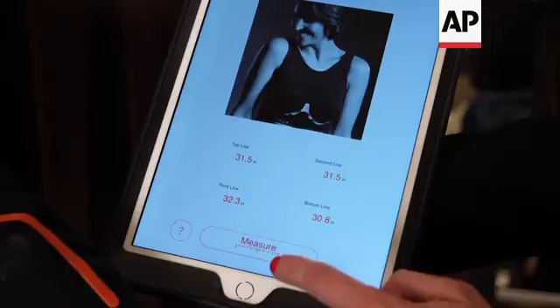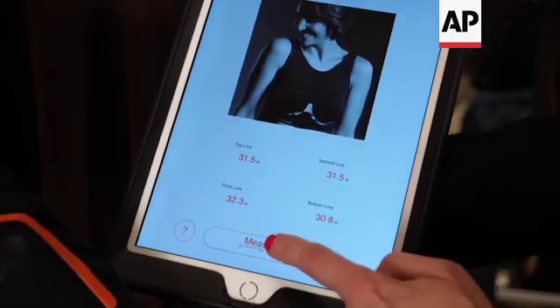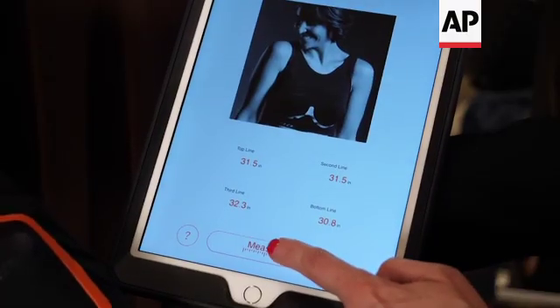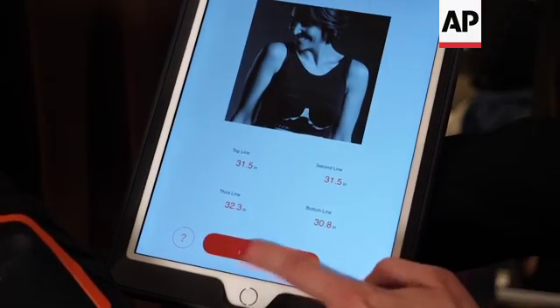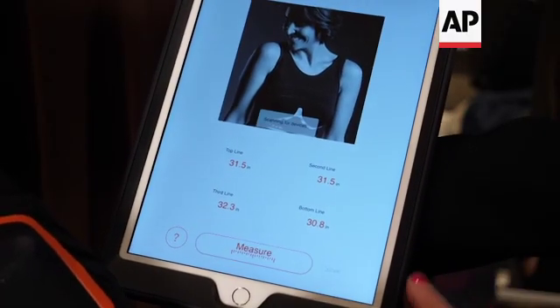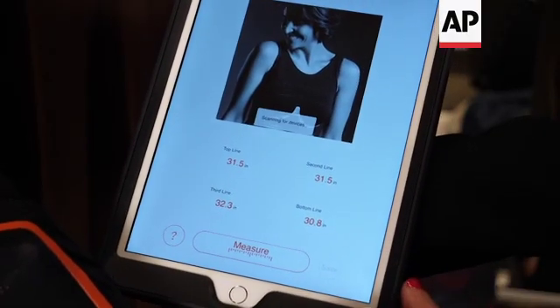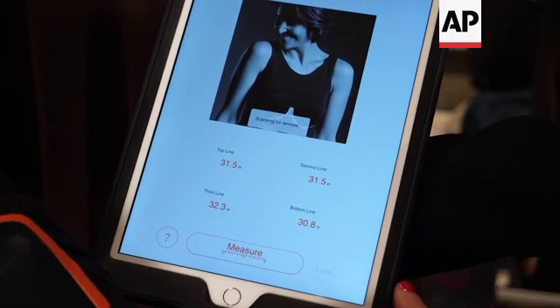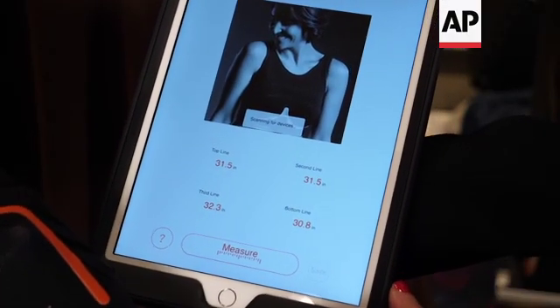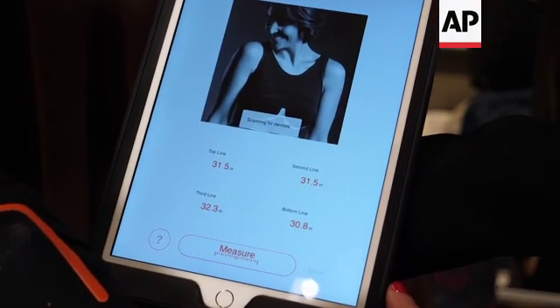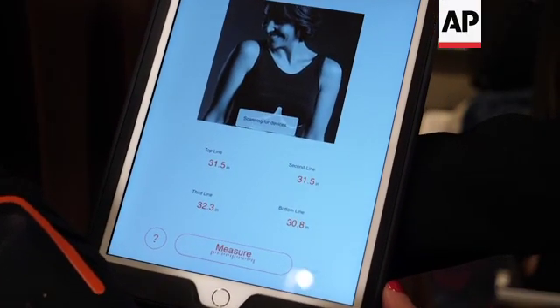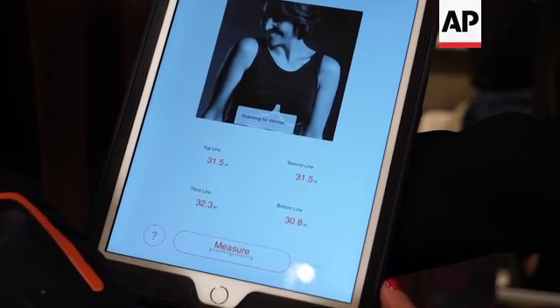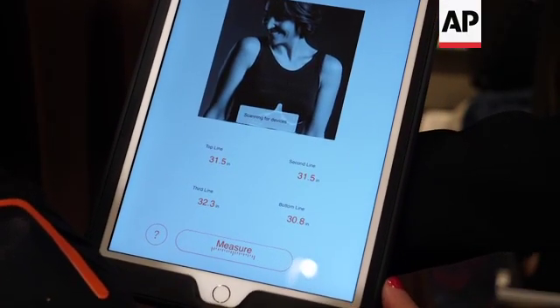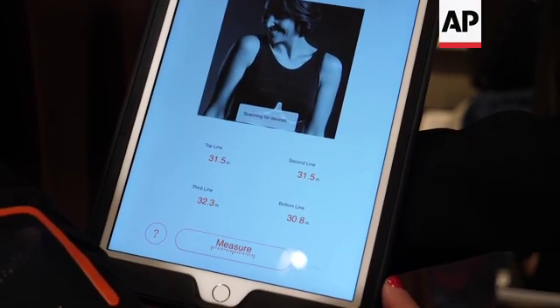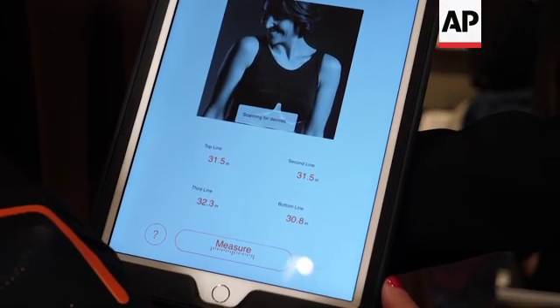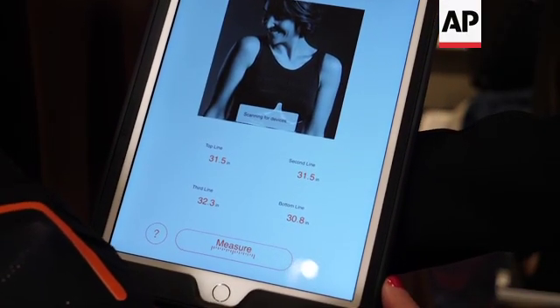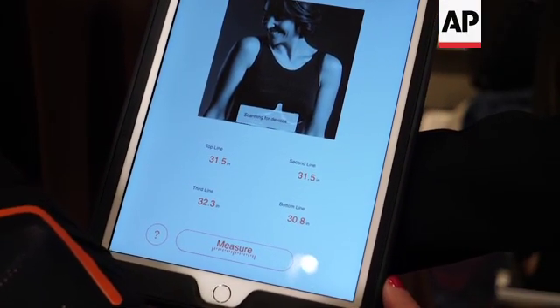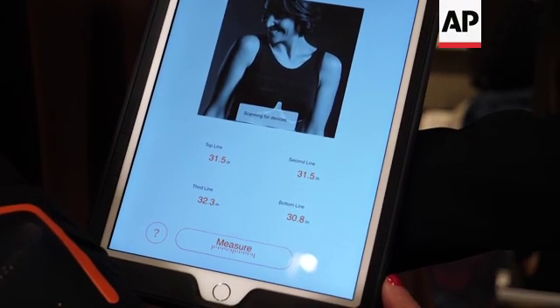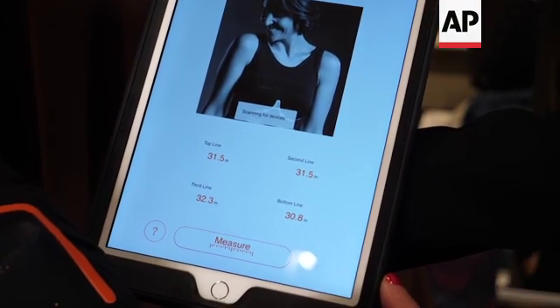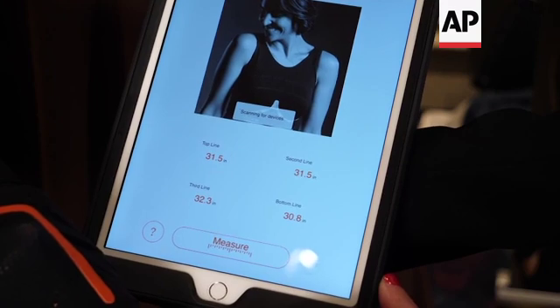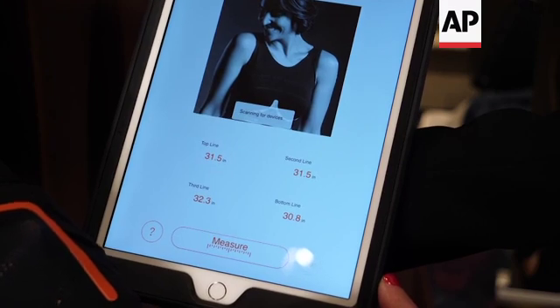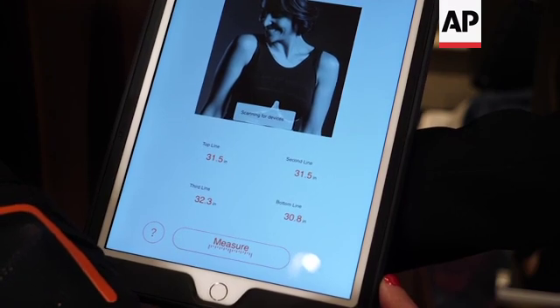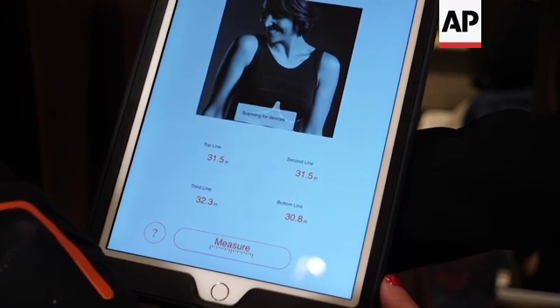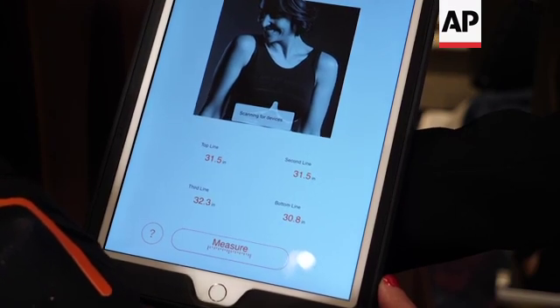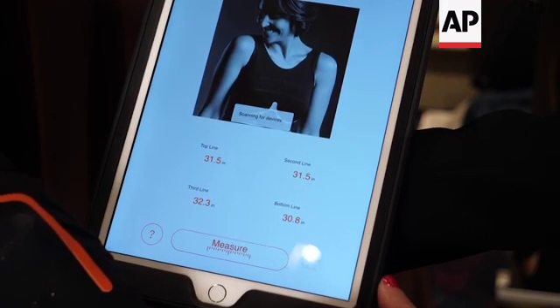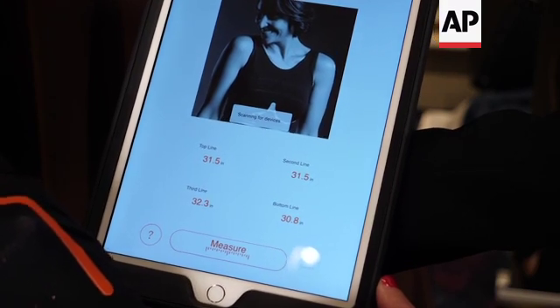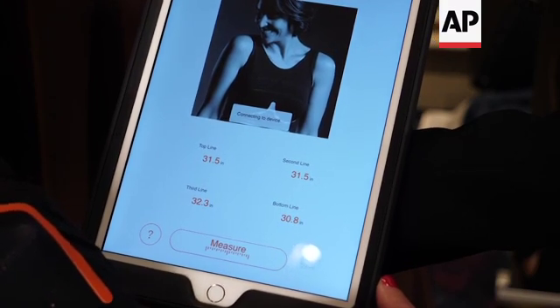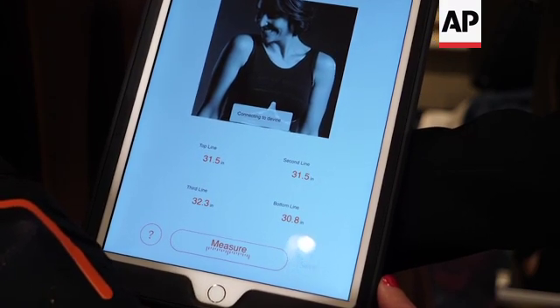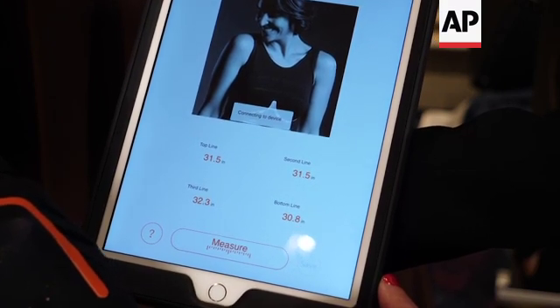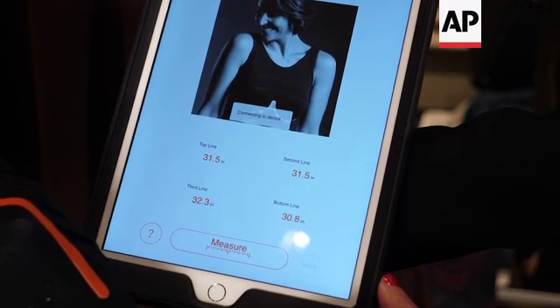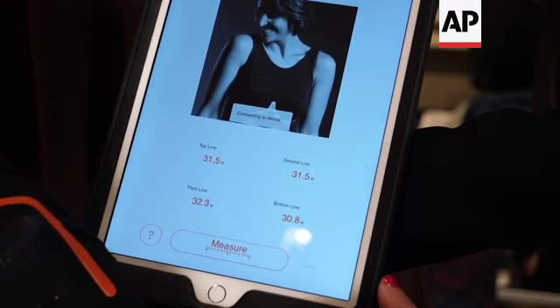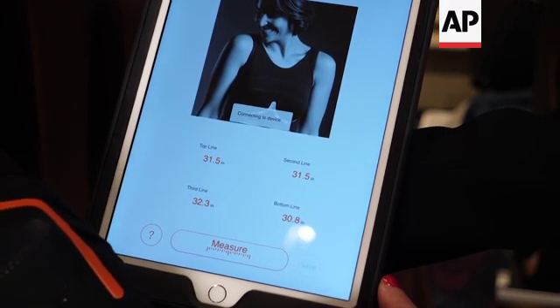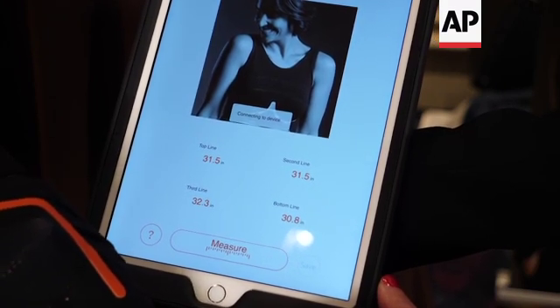You turn the bra on just by the simple push of a button. Once it's on, you put the bra on and then you hit measure on the app.